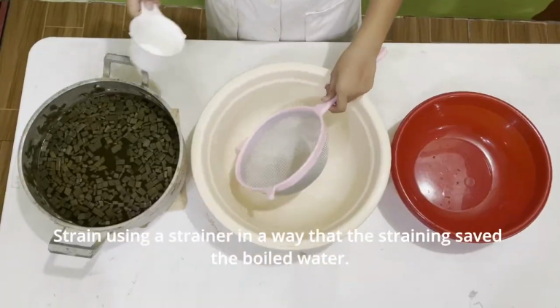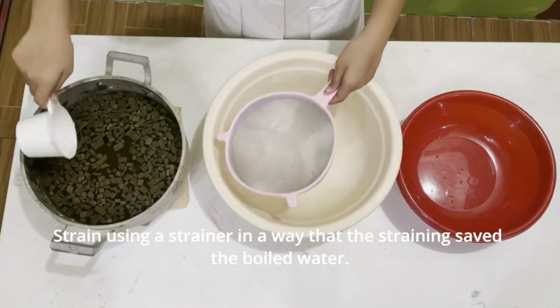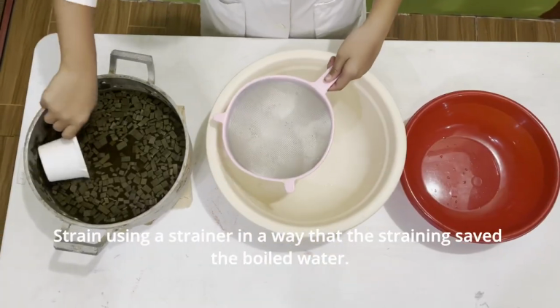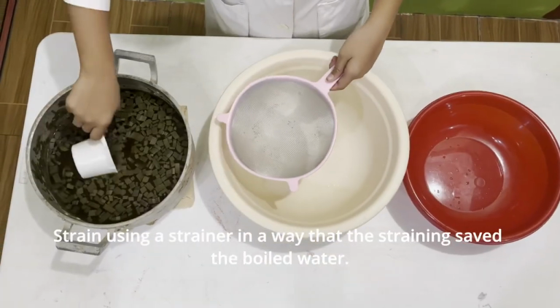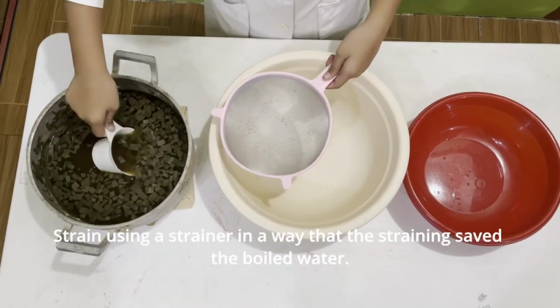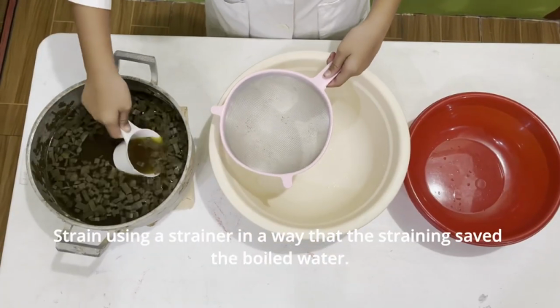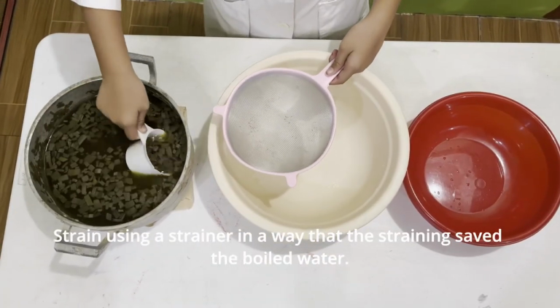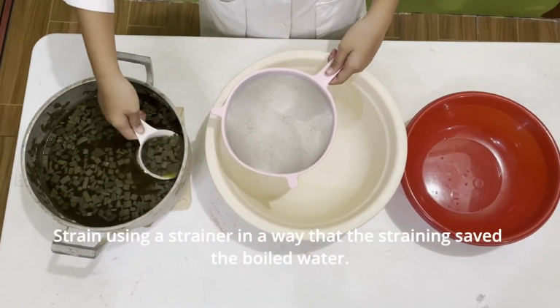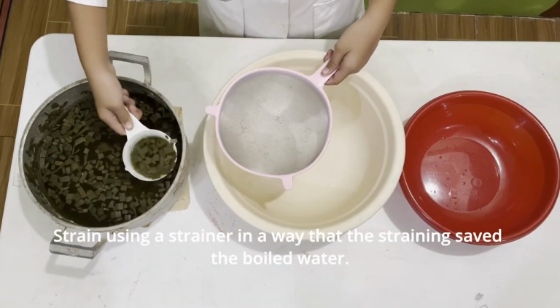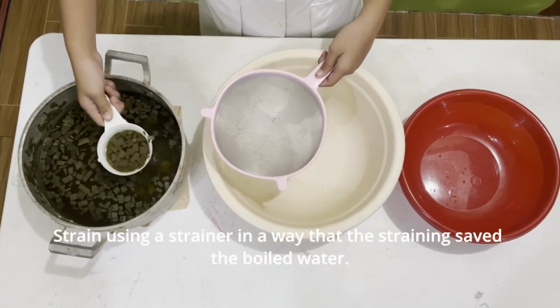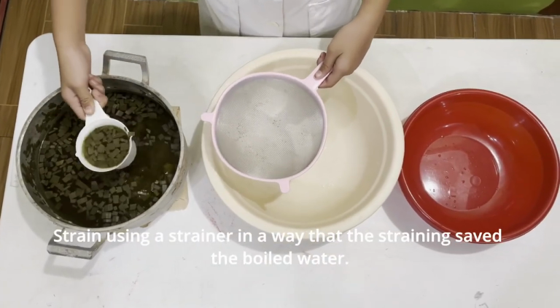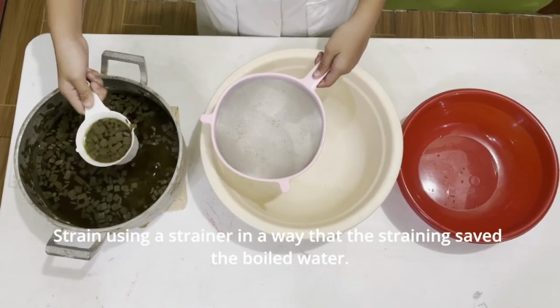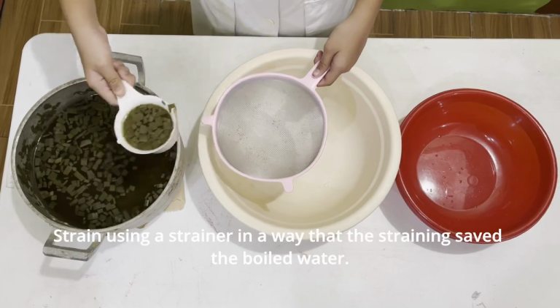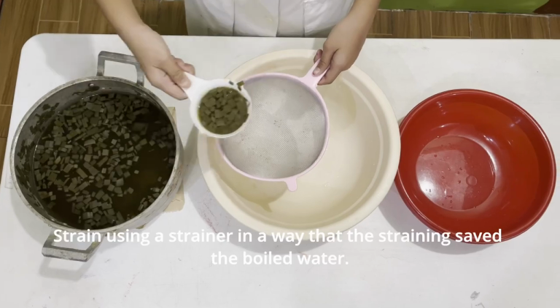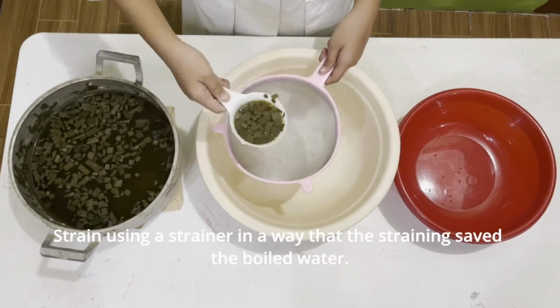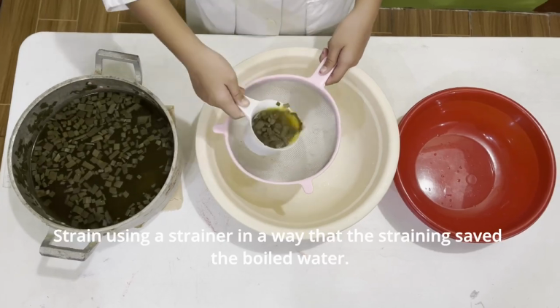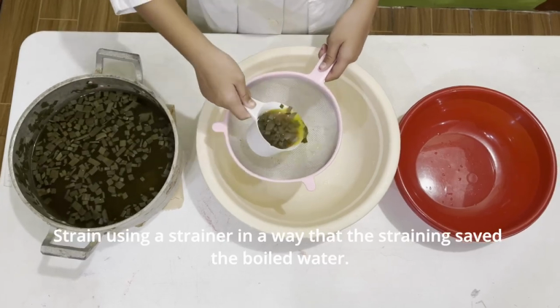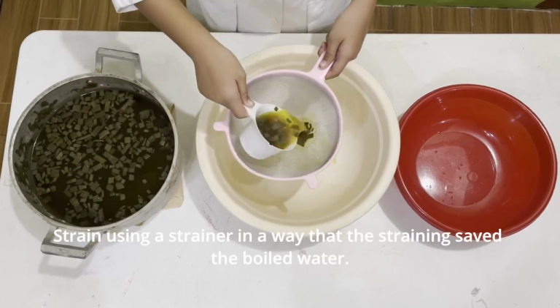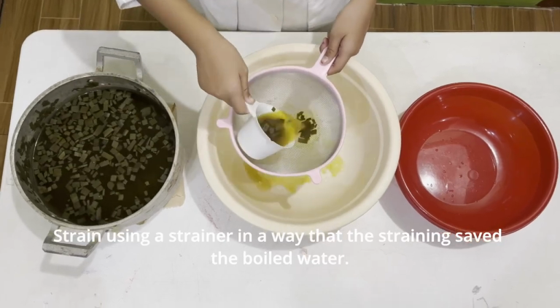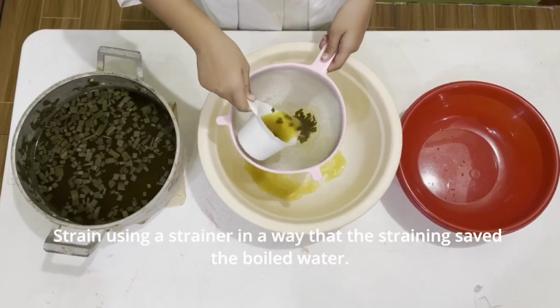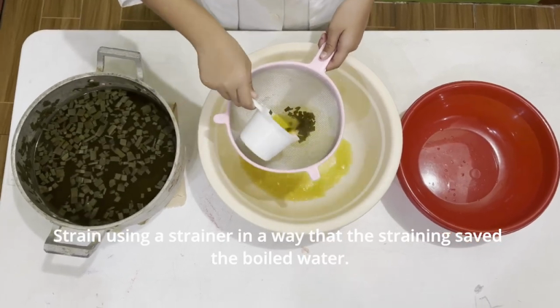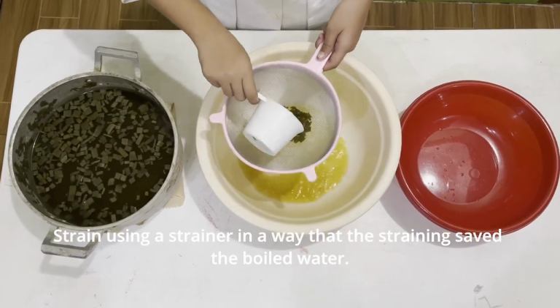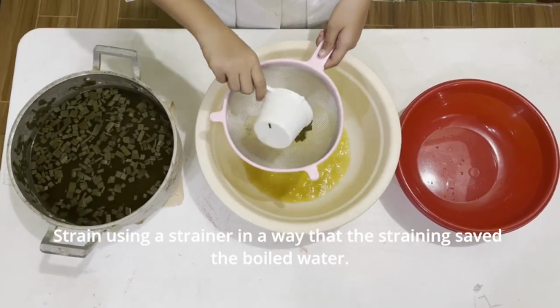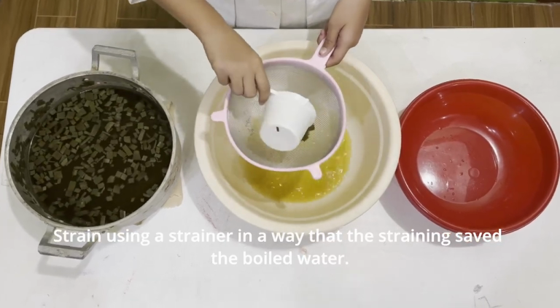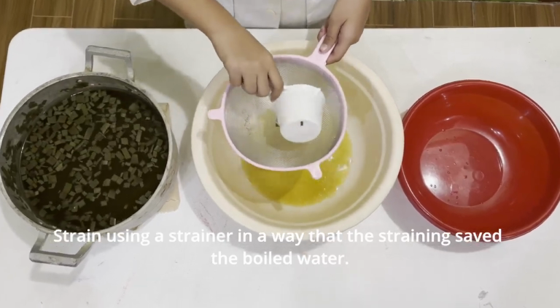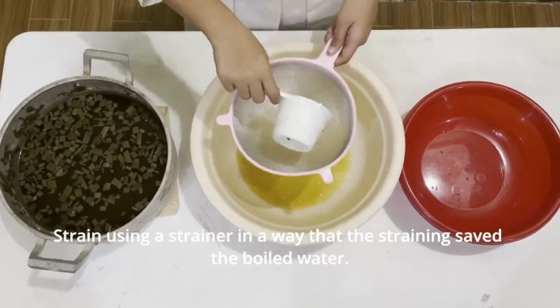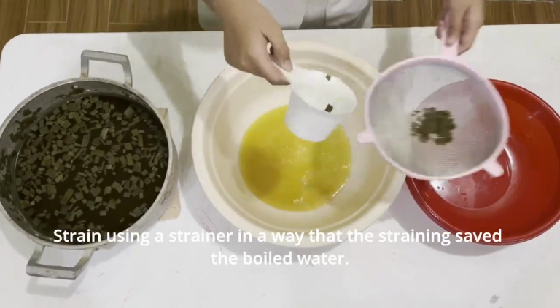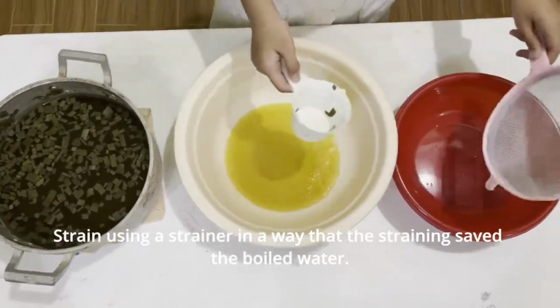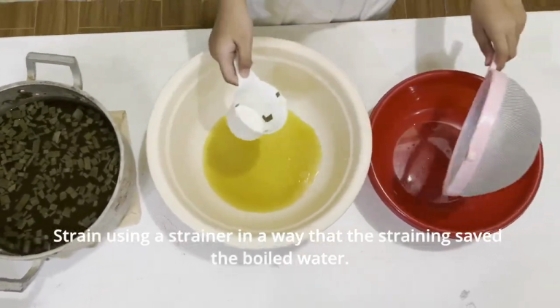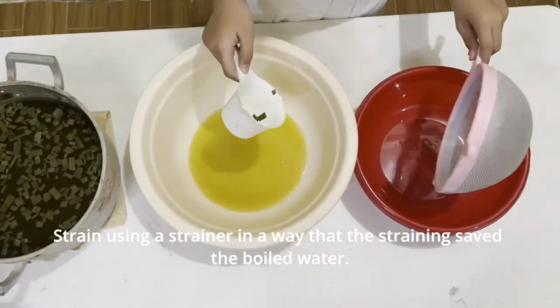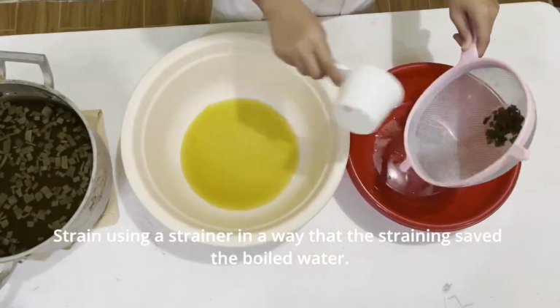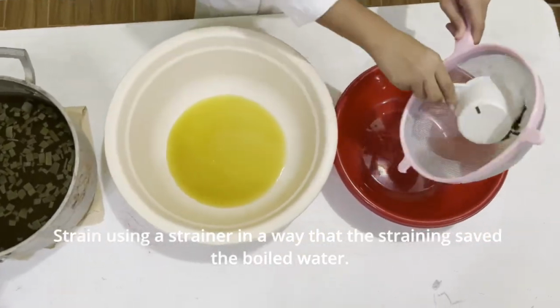Strain using a strainer in a way that the straining saves the boiled water.